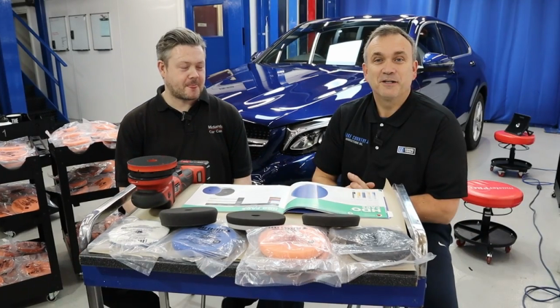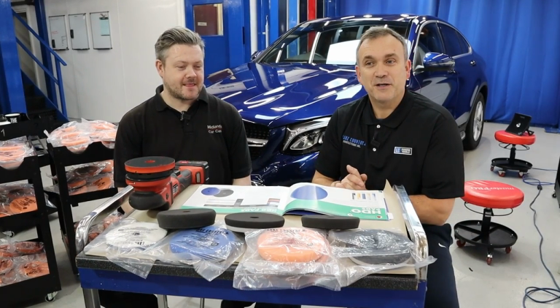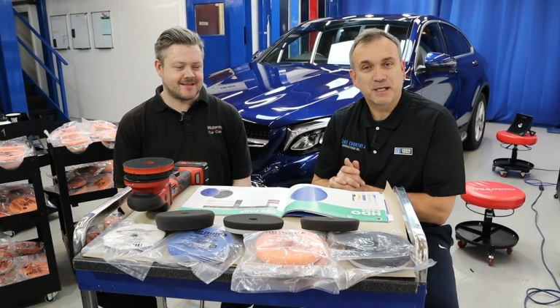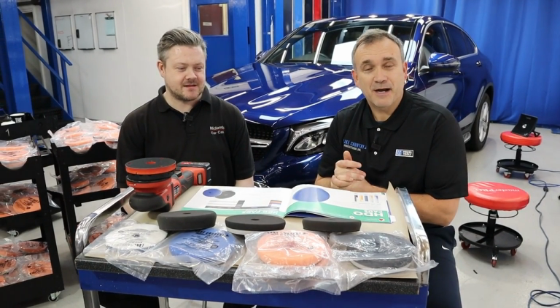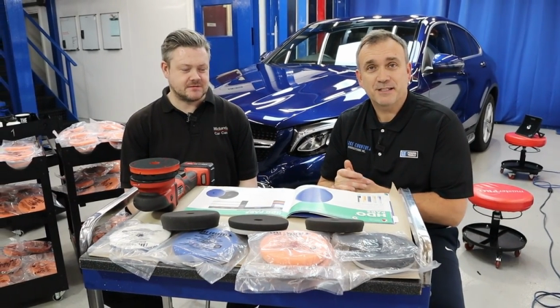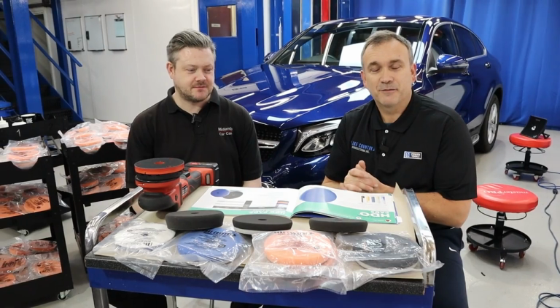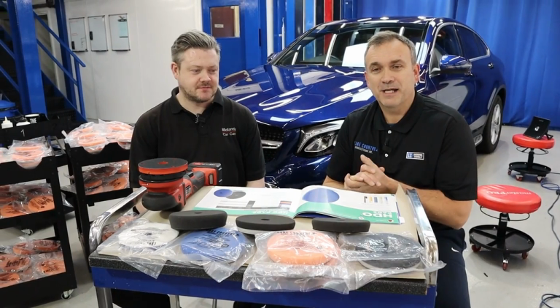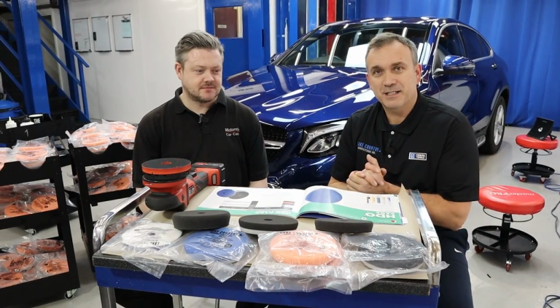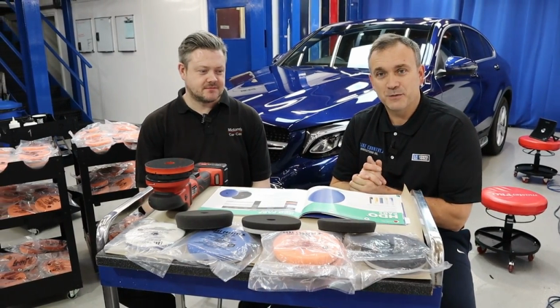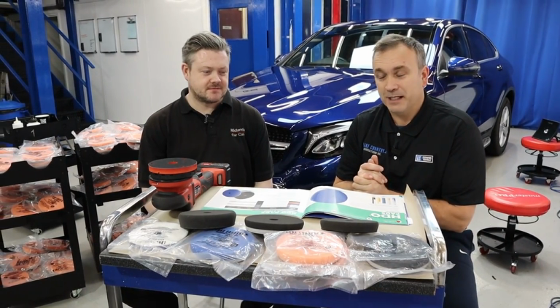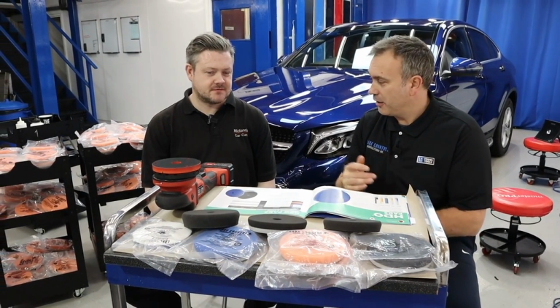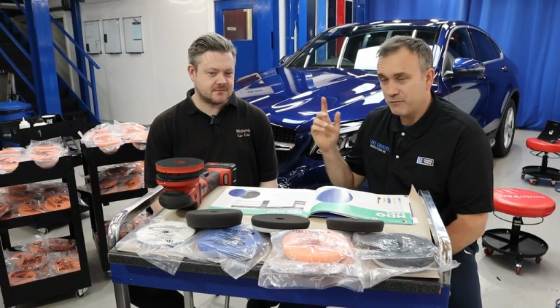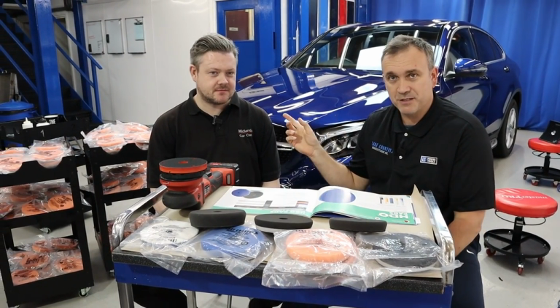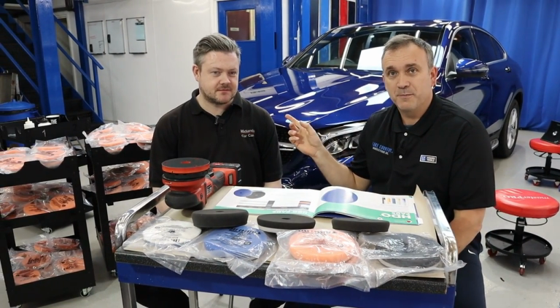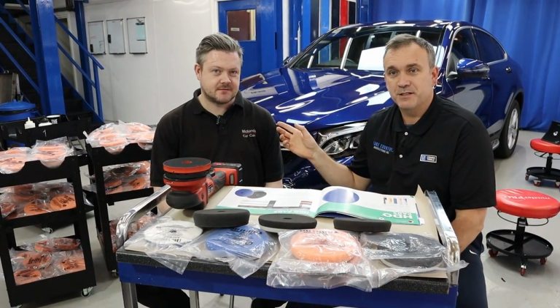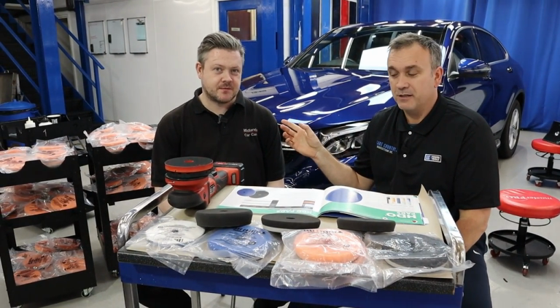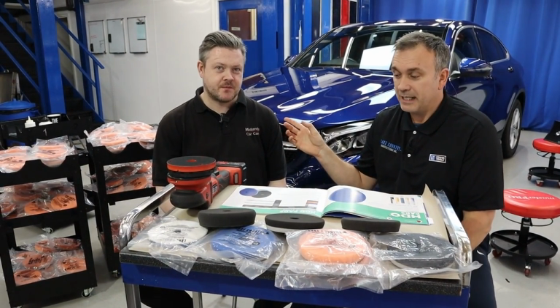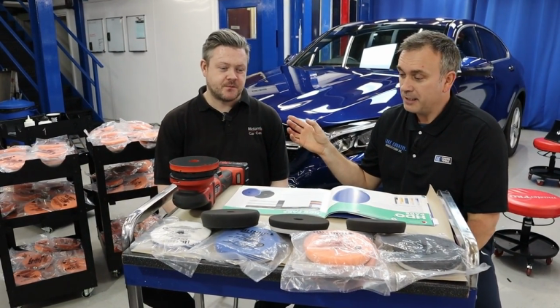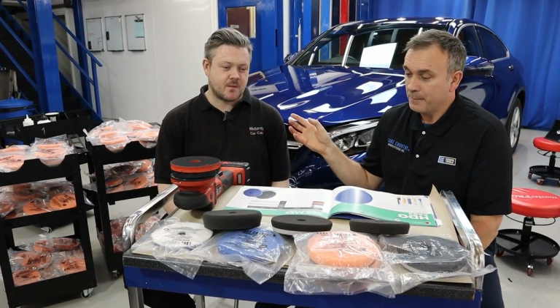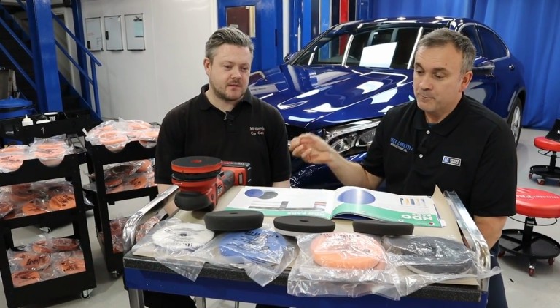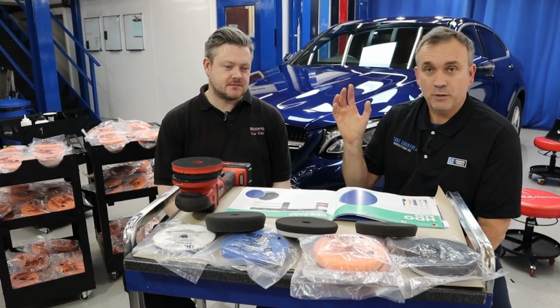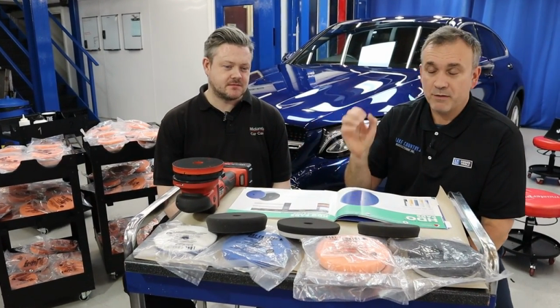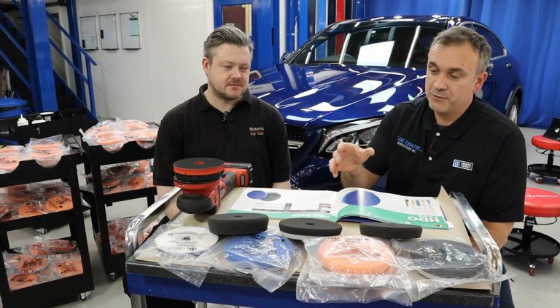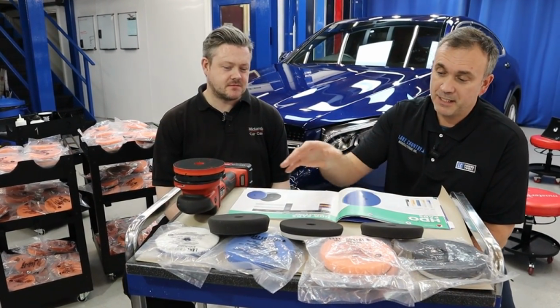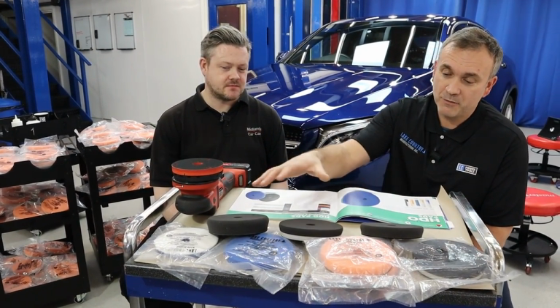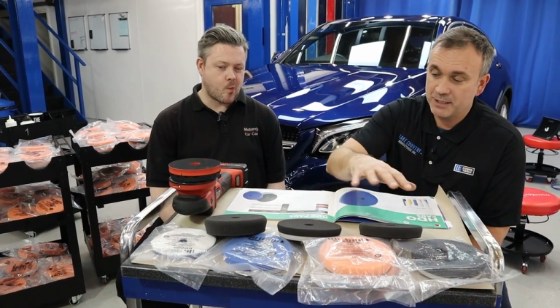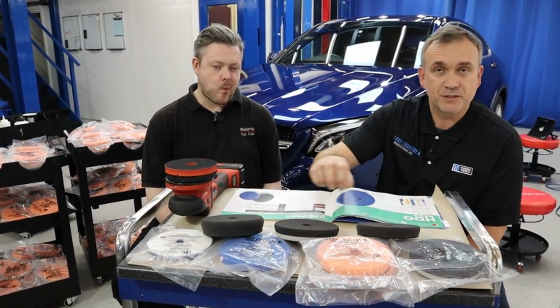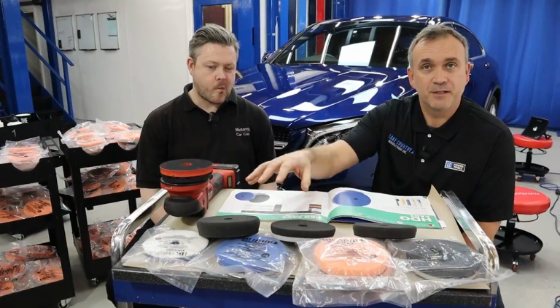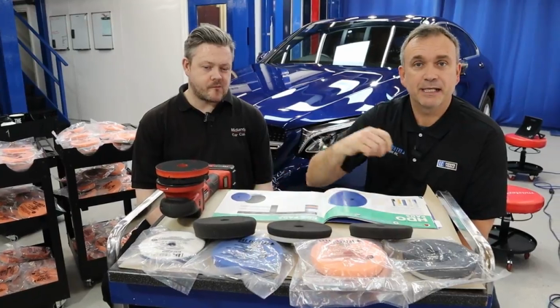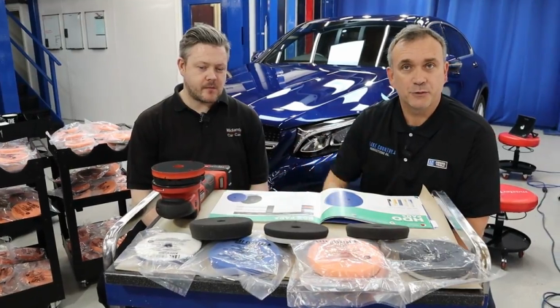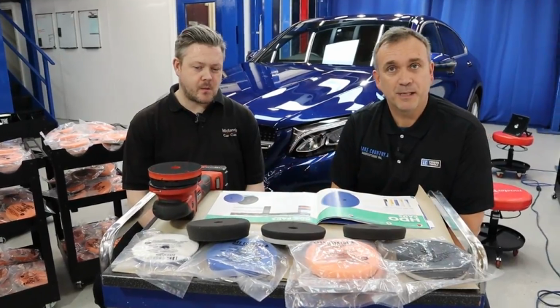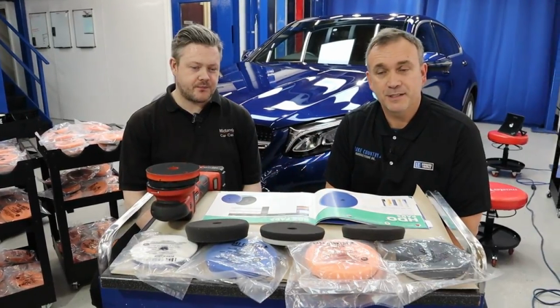Hi guys, I'm Kelly Harris from KDS Kel-Tec. I have Russ from Midlands Car Care here. We're going to run through a demo range of some of the Lake Country pads.